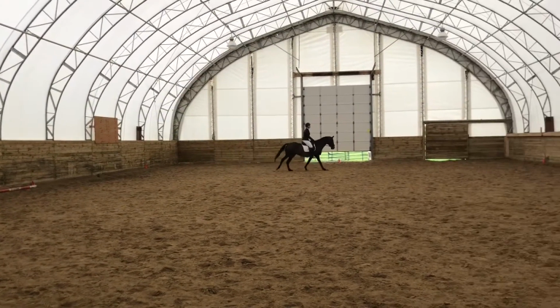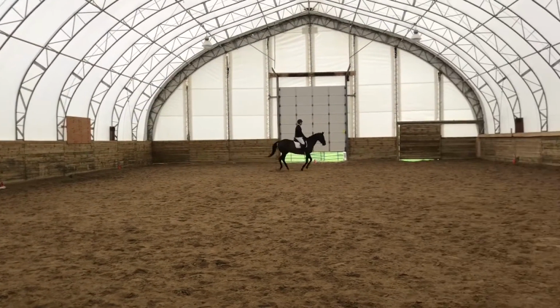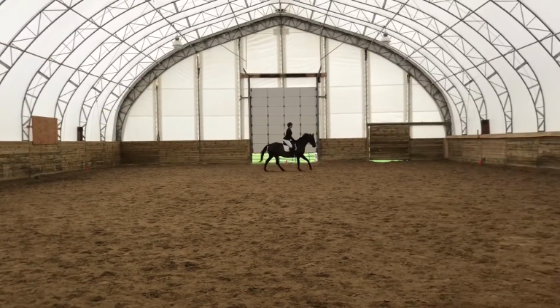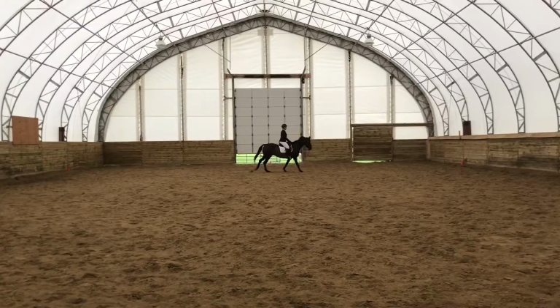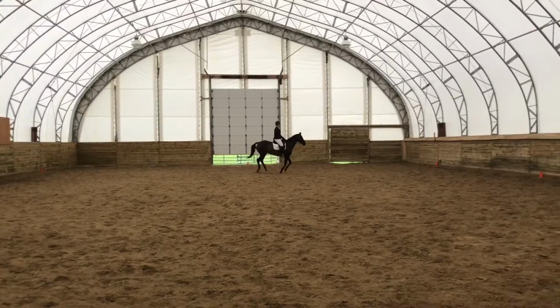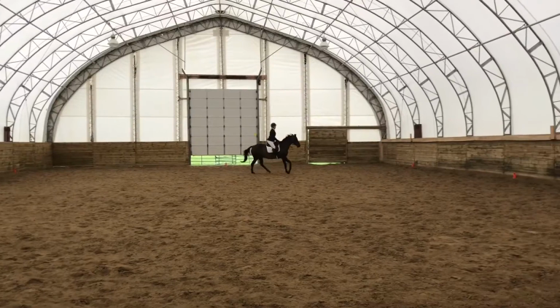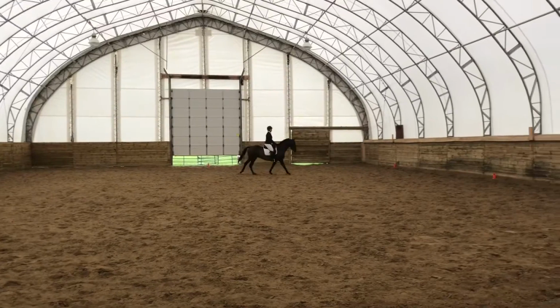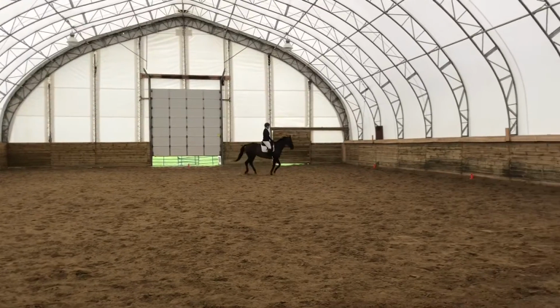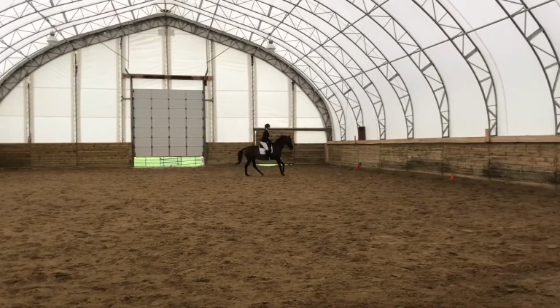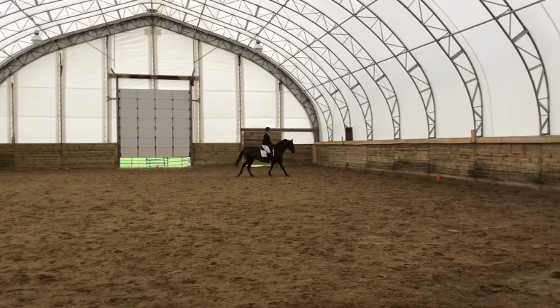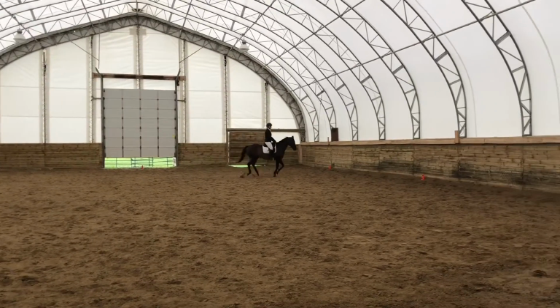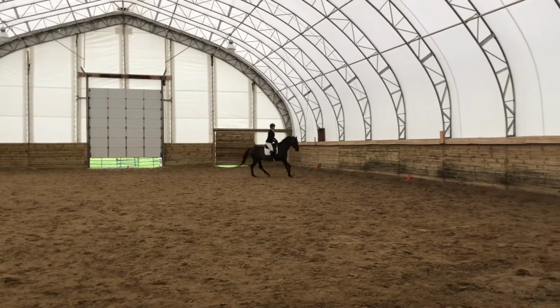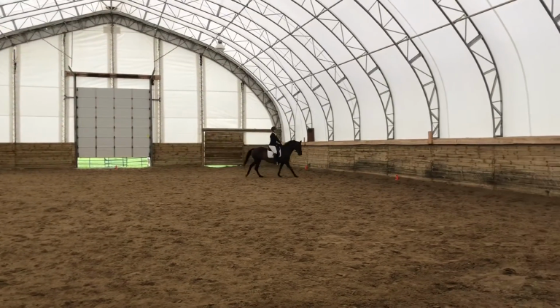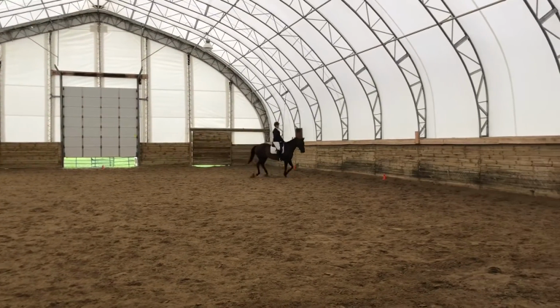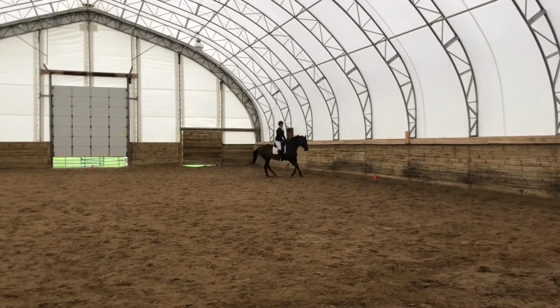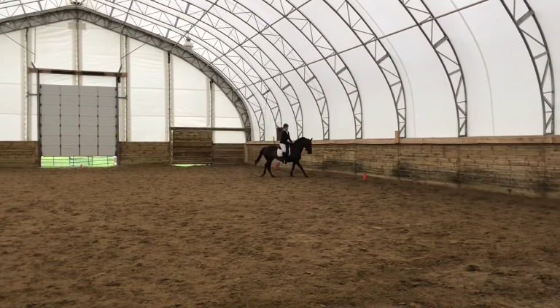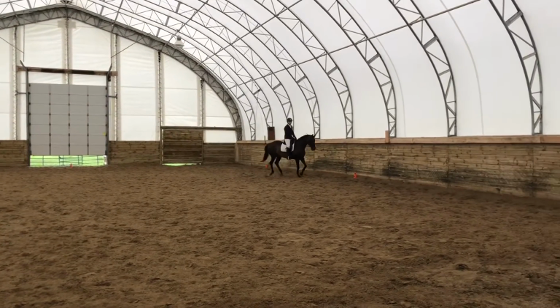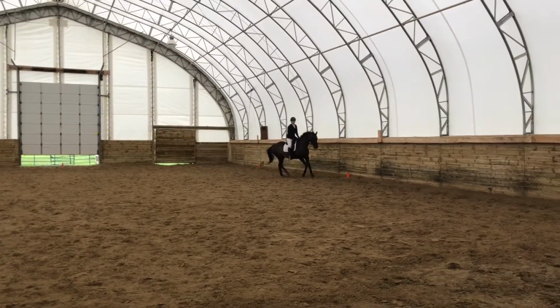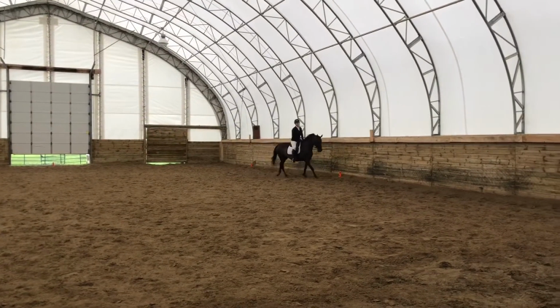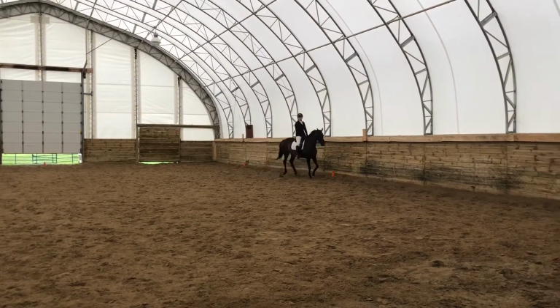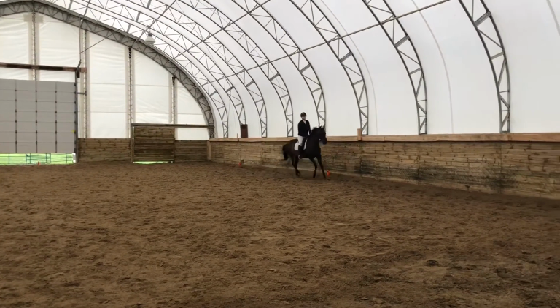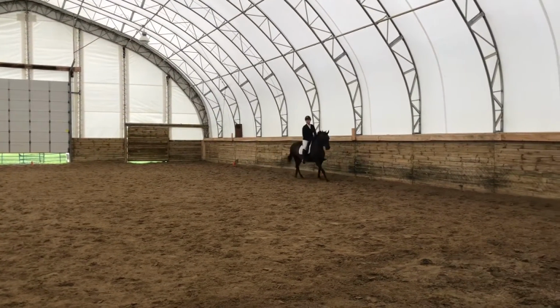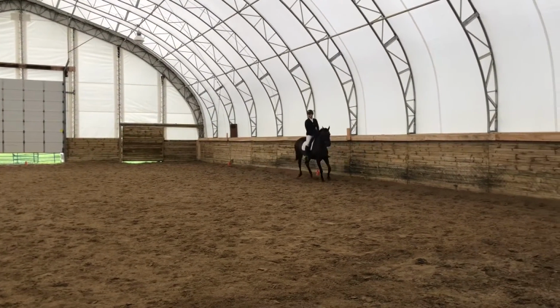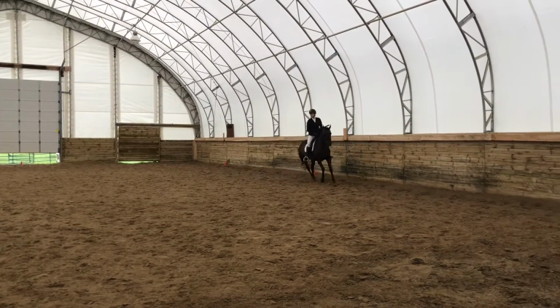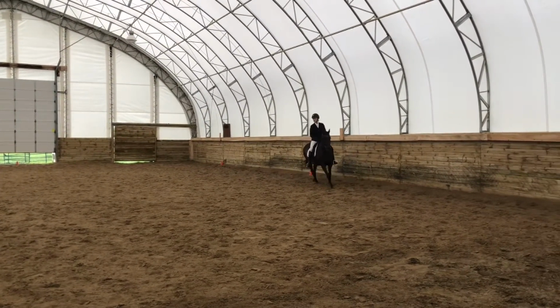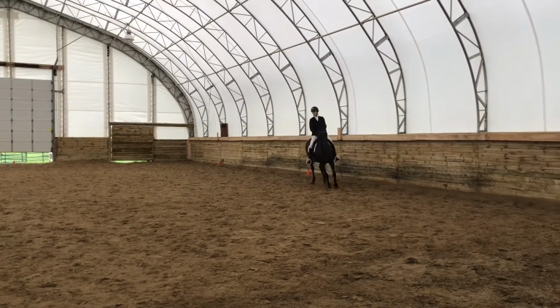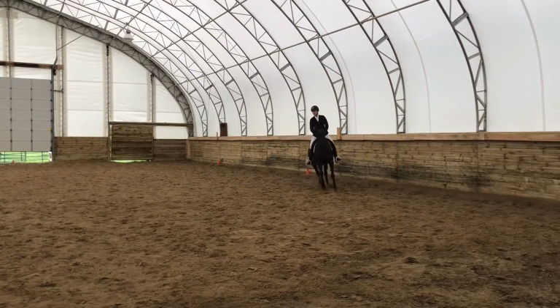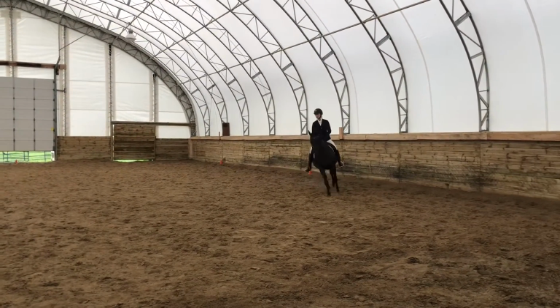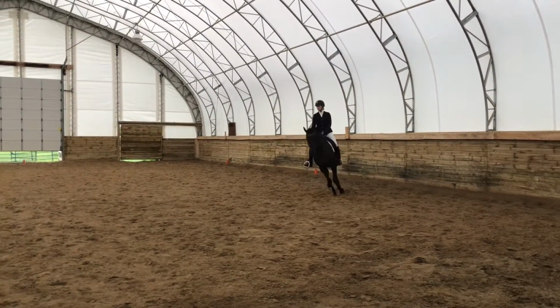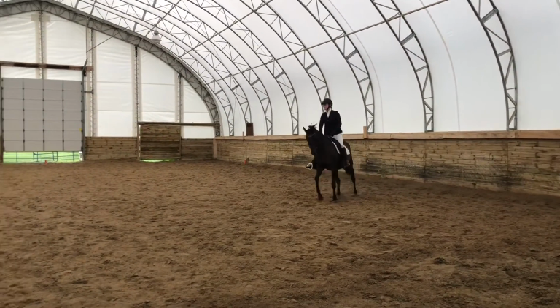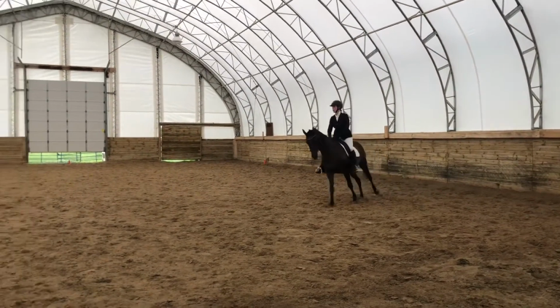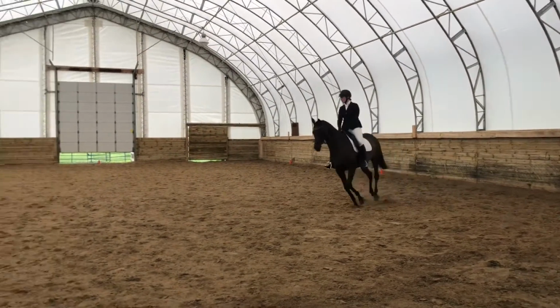Between B and F — working trot. Between F and A — medium walk.